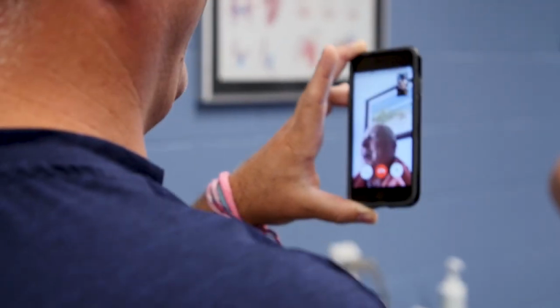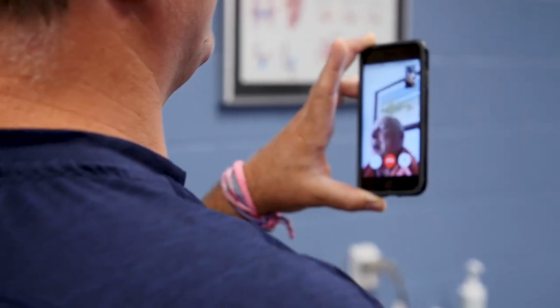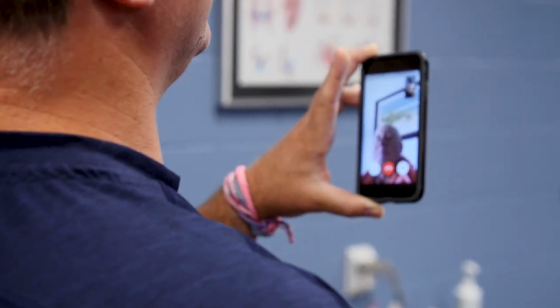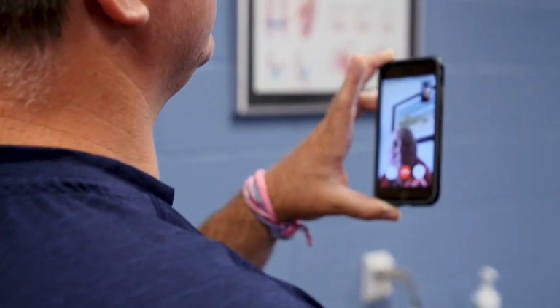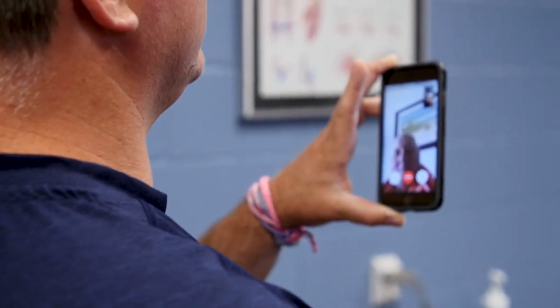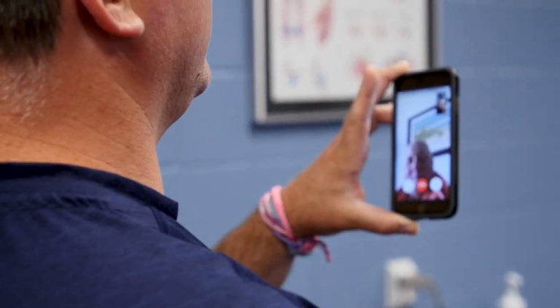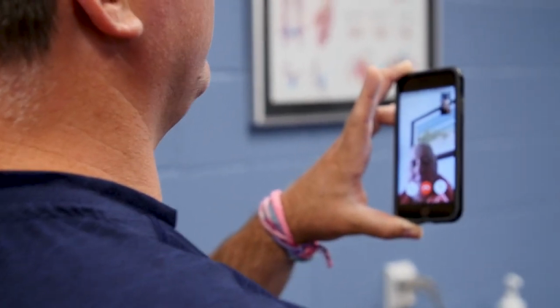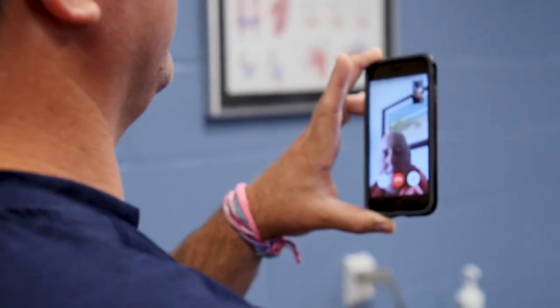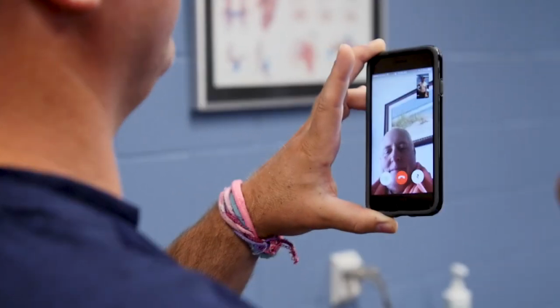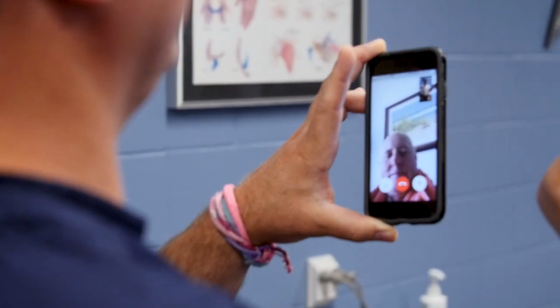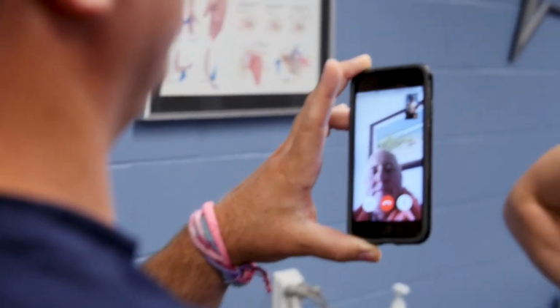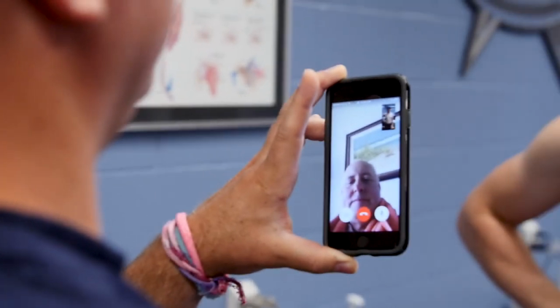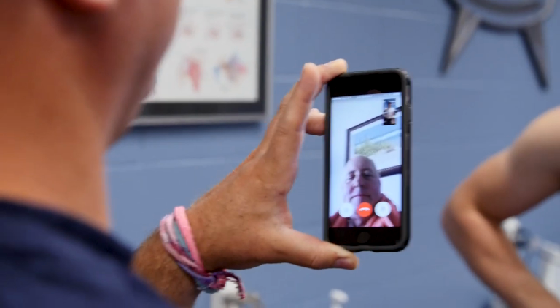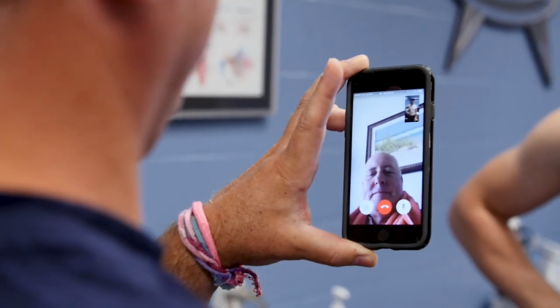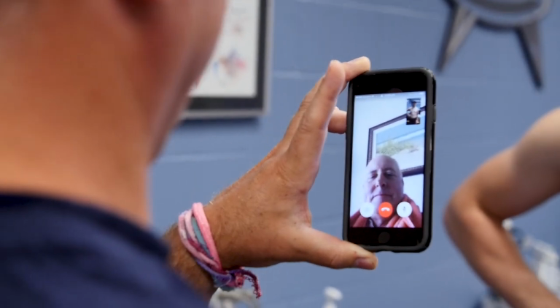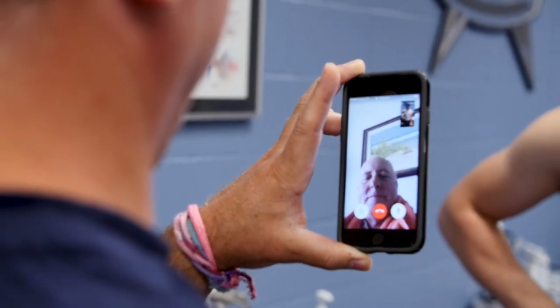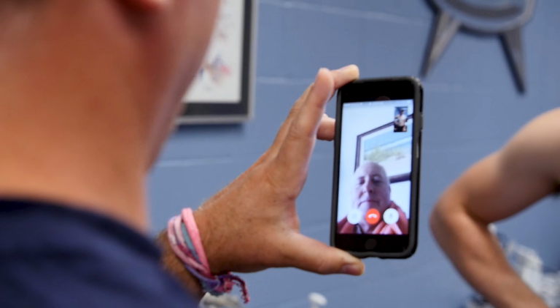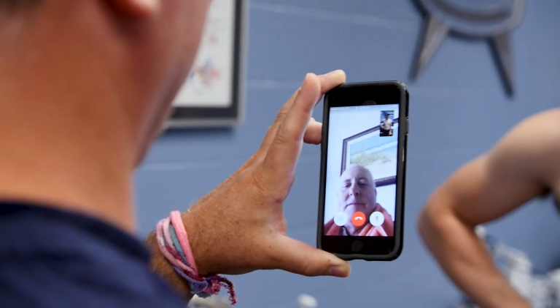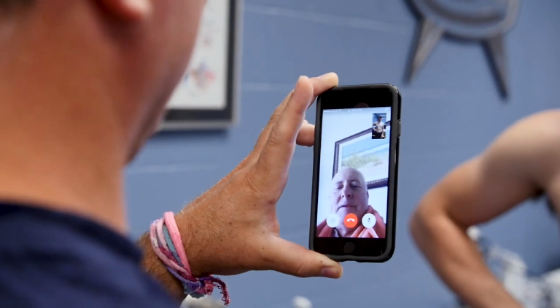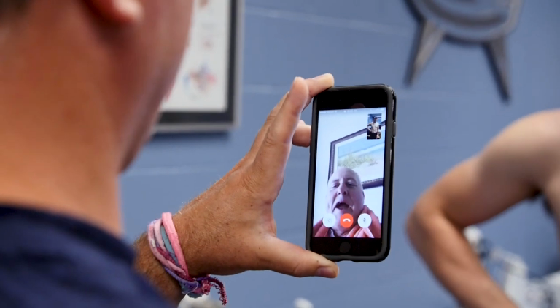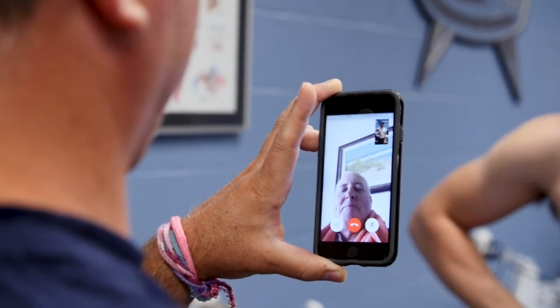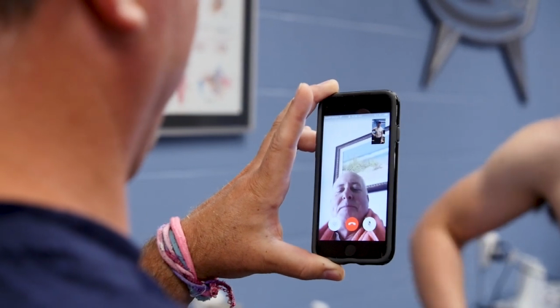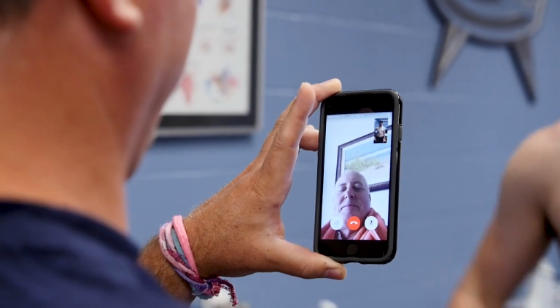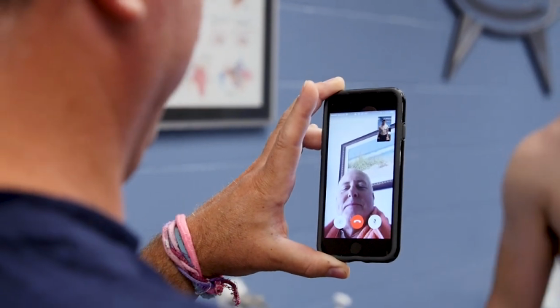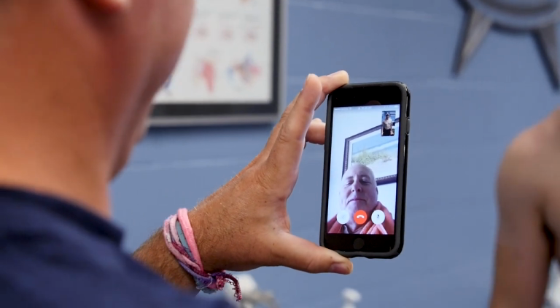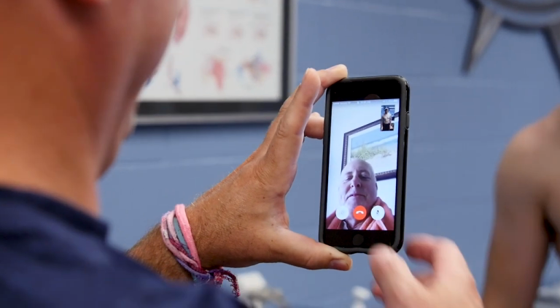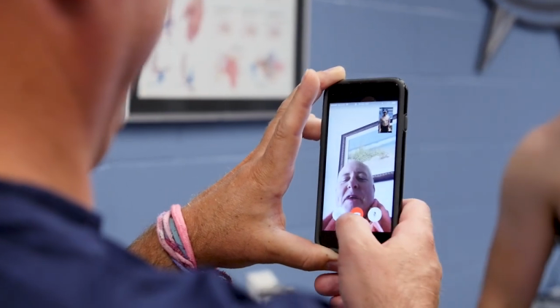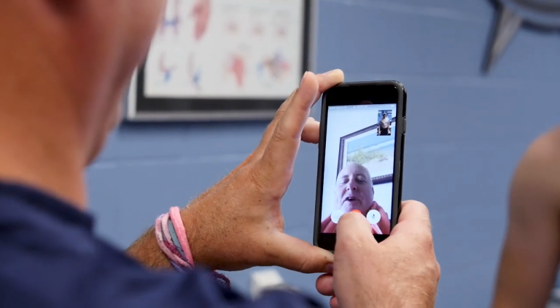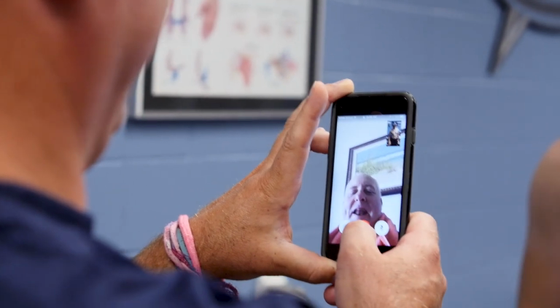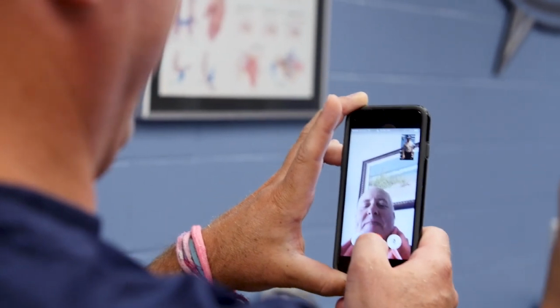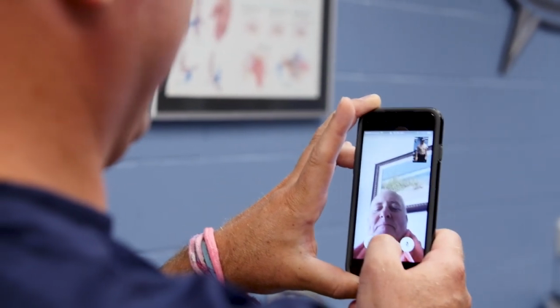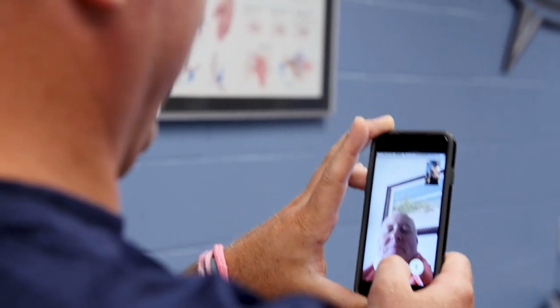Any questions for Doc while you got them? Got nothing. Alright, let's see you Friday. See you Friday. Thanks, Doc.